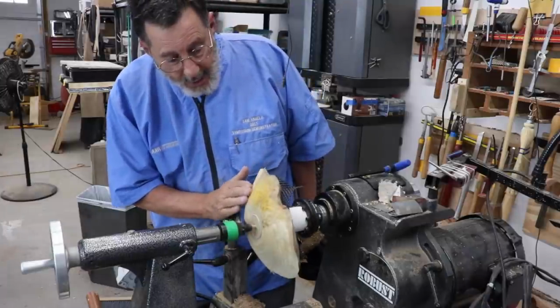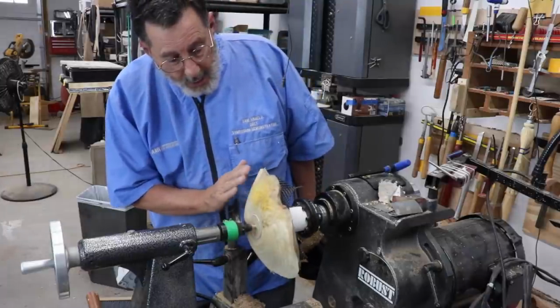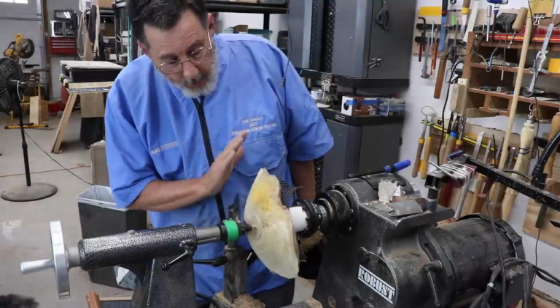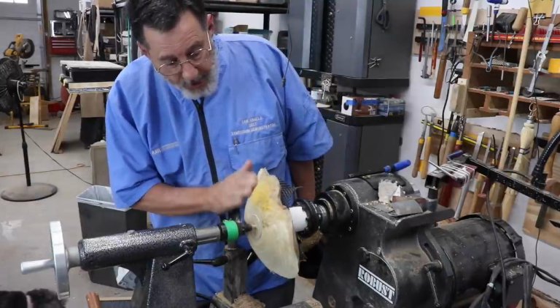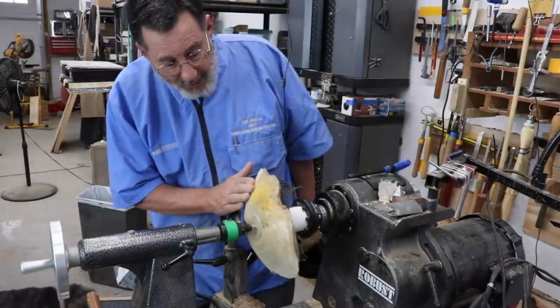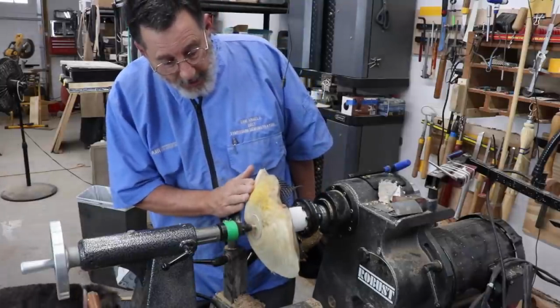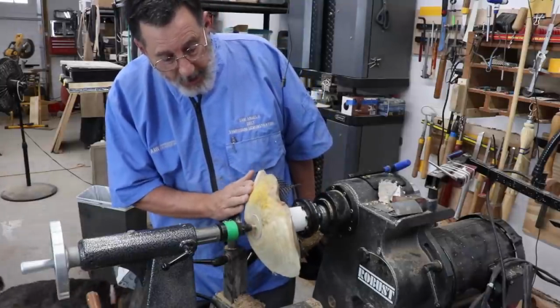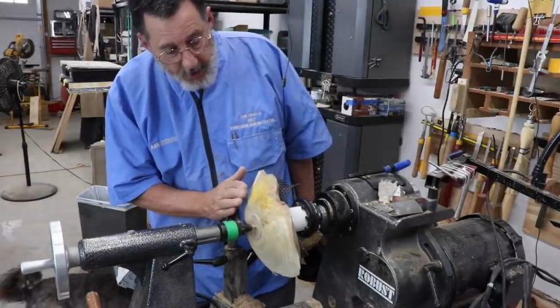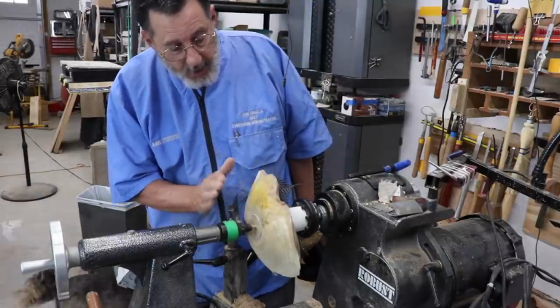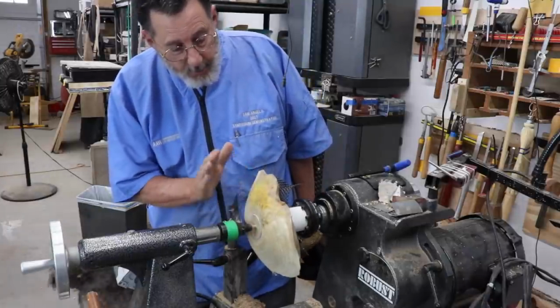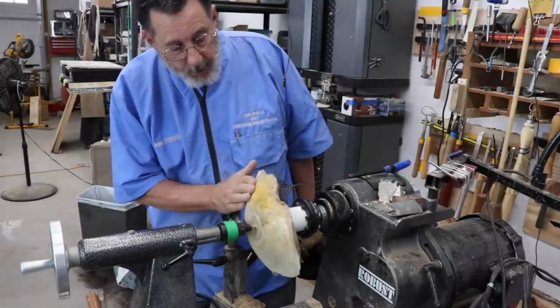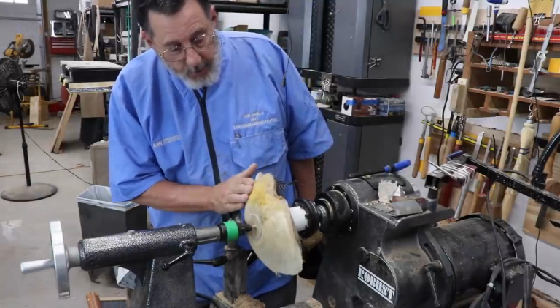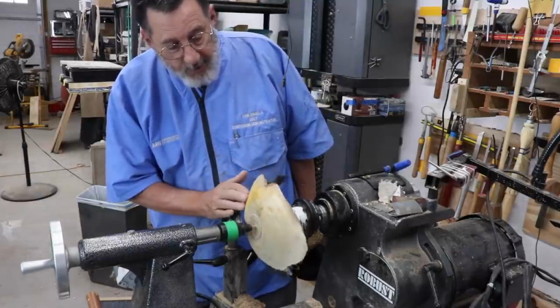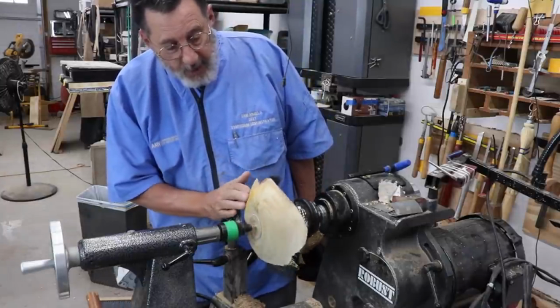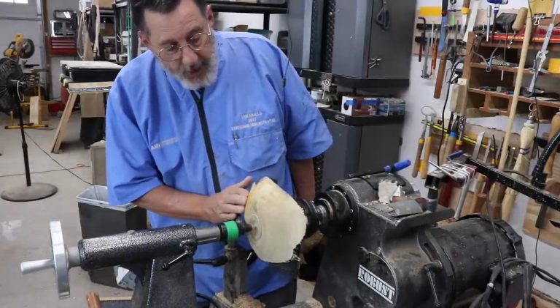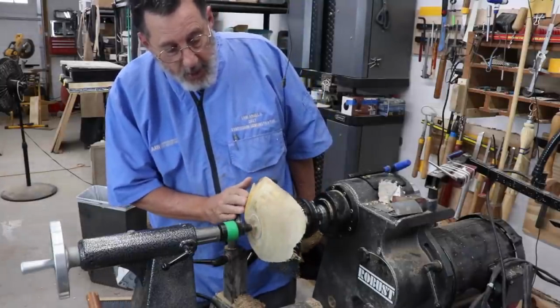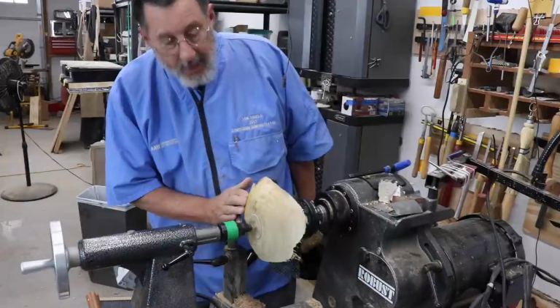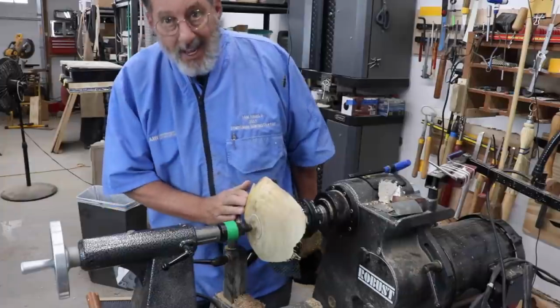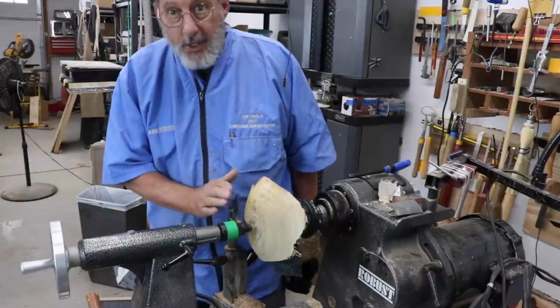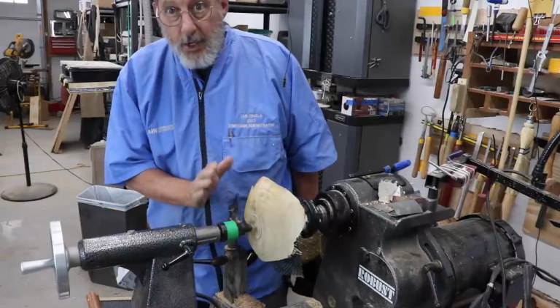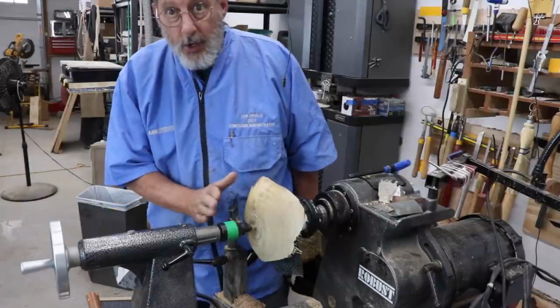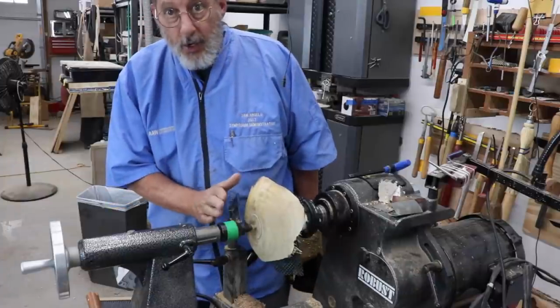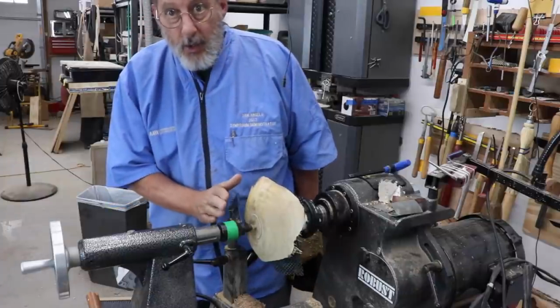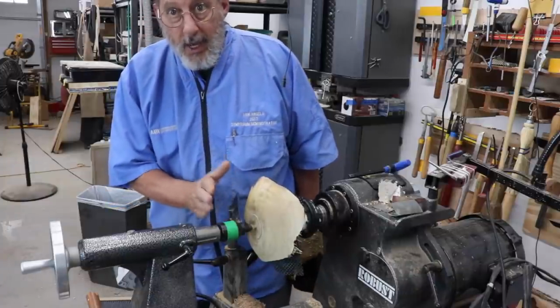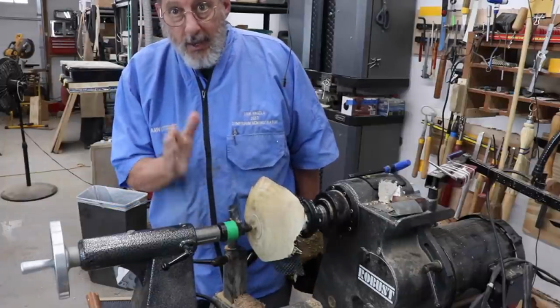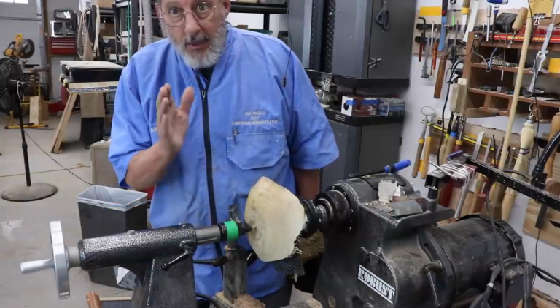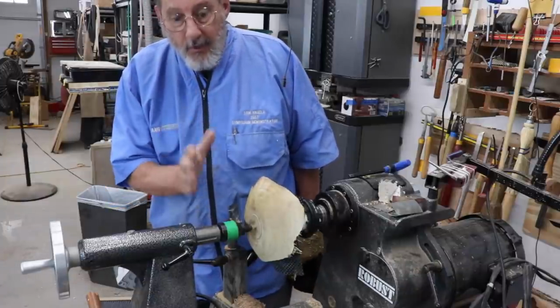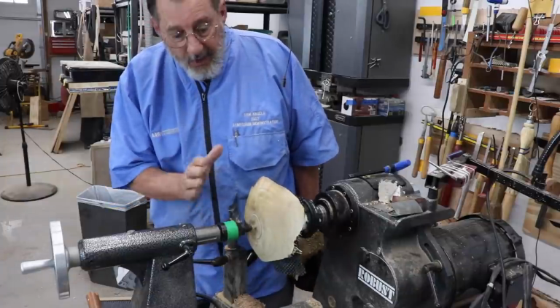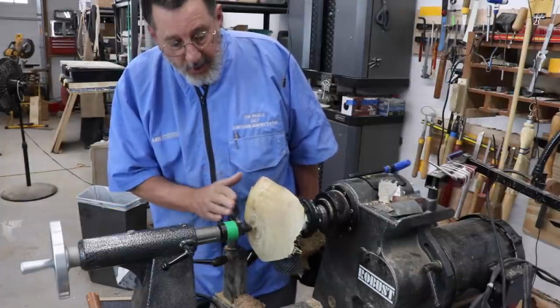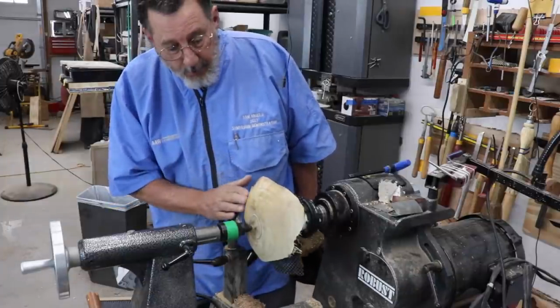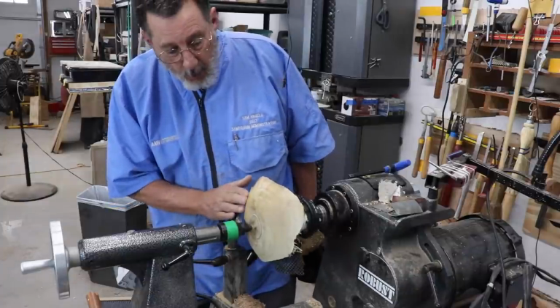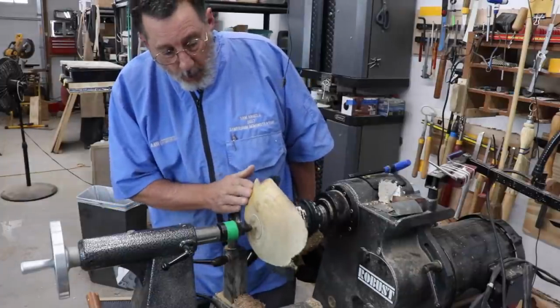I'll sand it, put some finish on it, and show you the finished bowl.